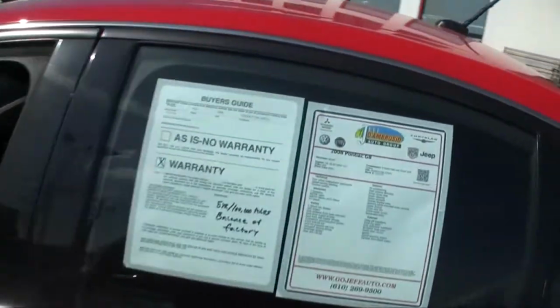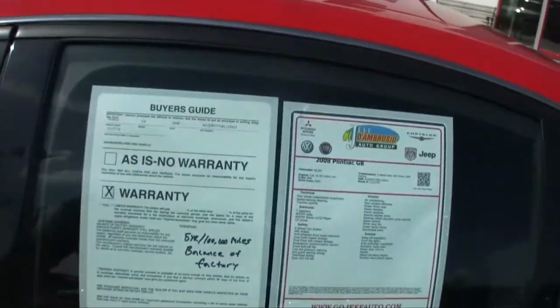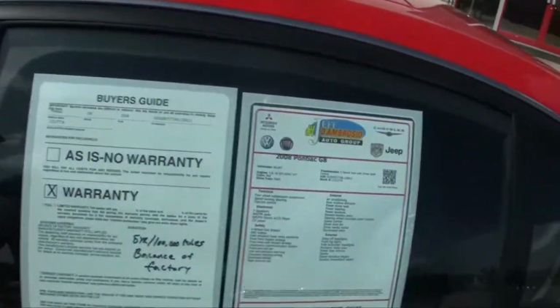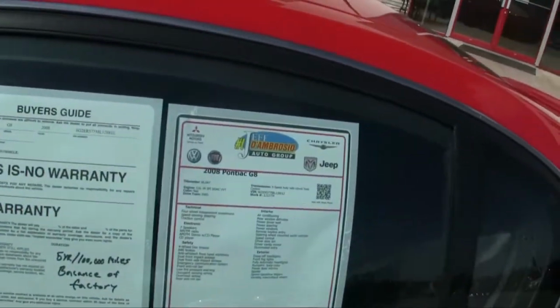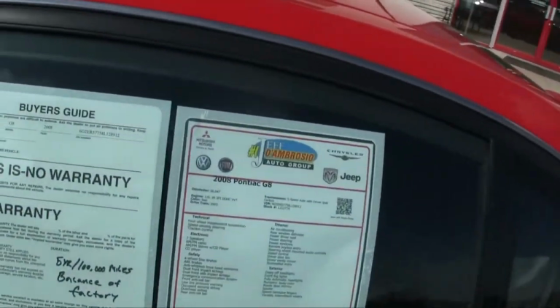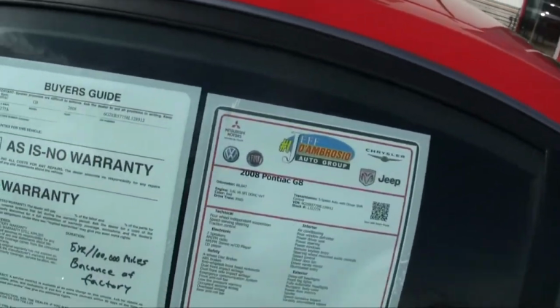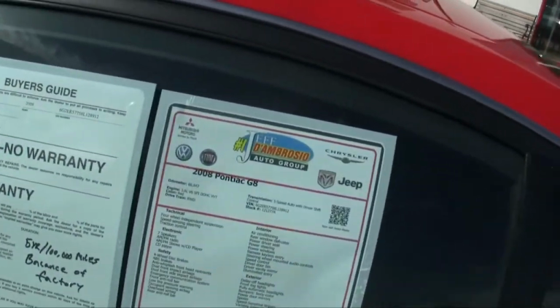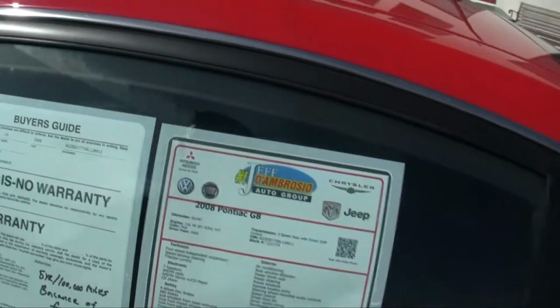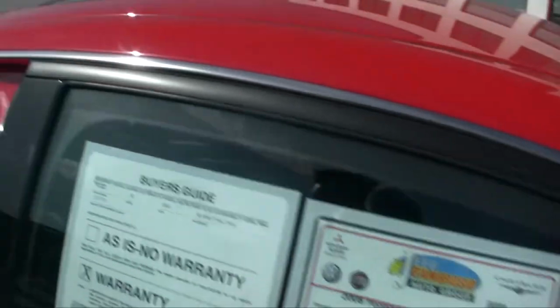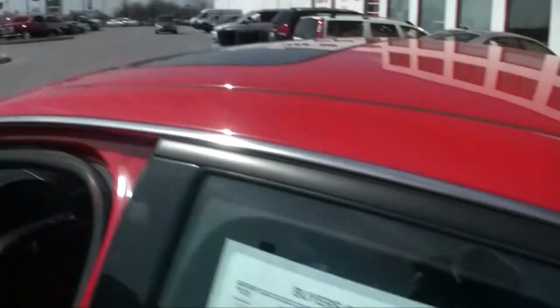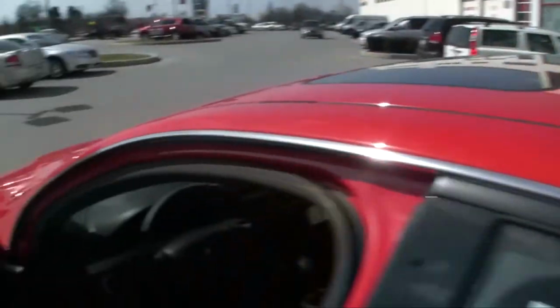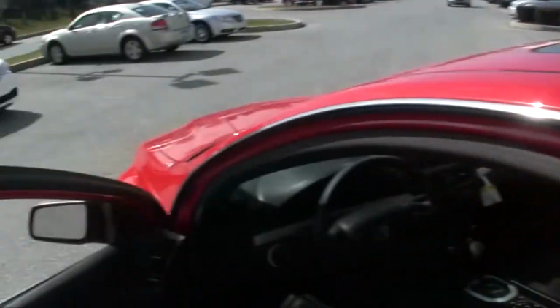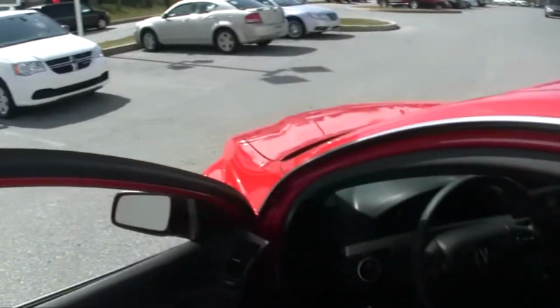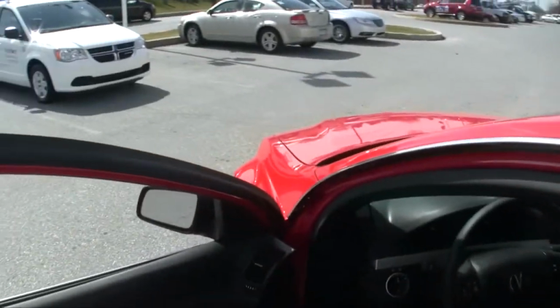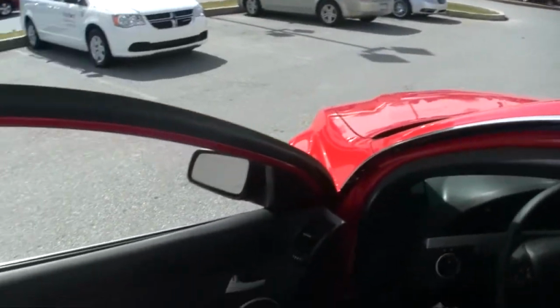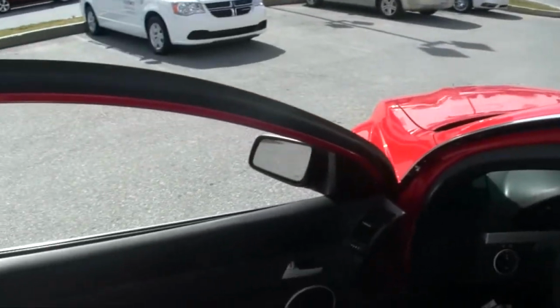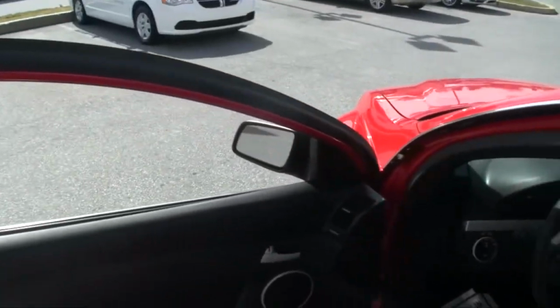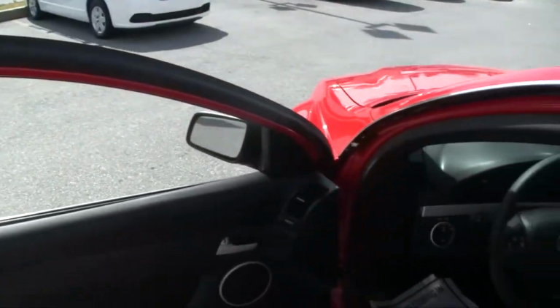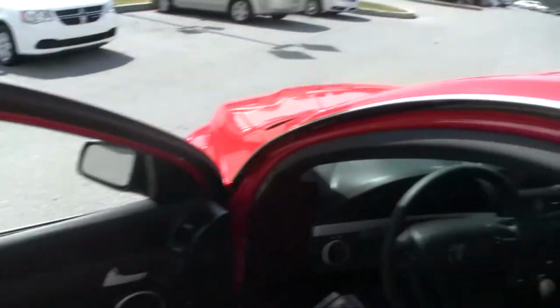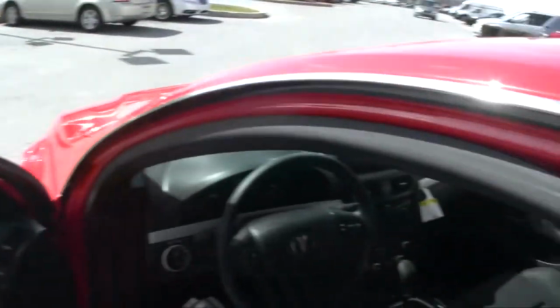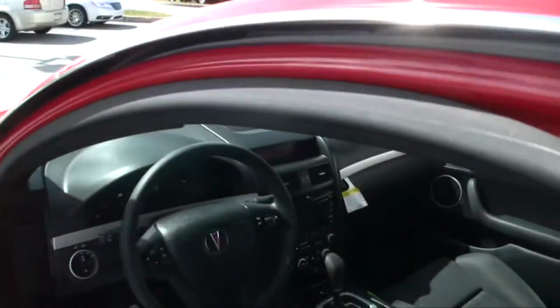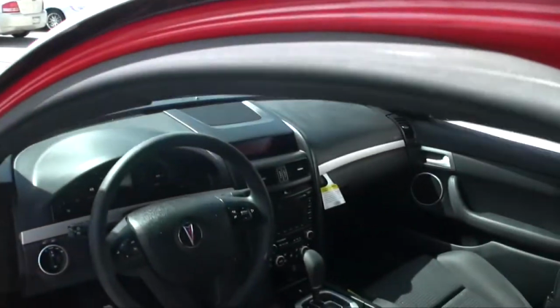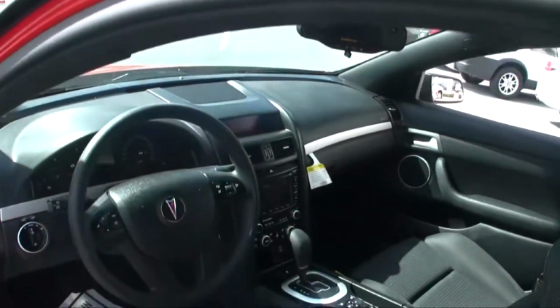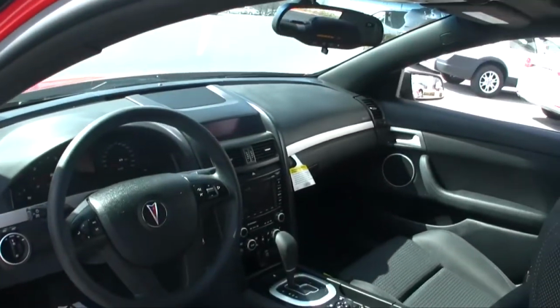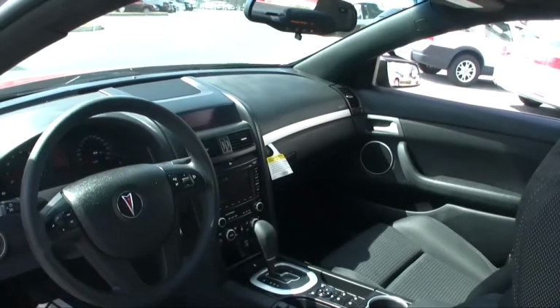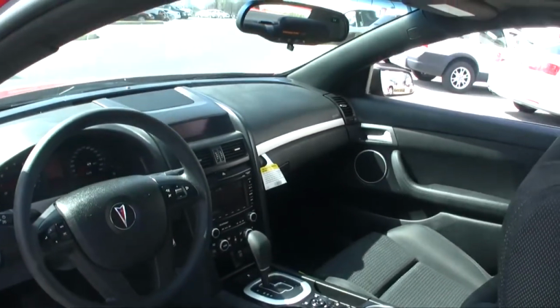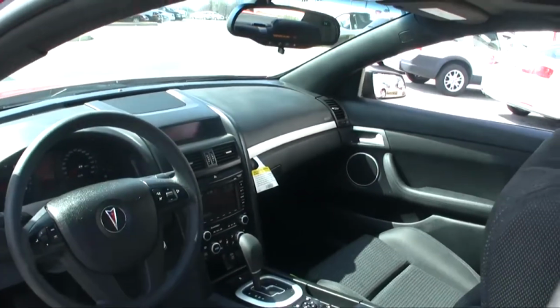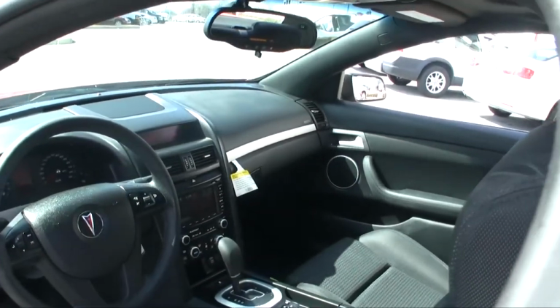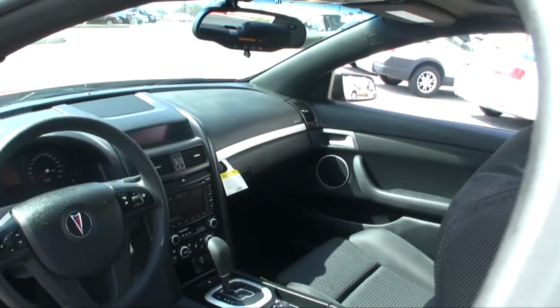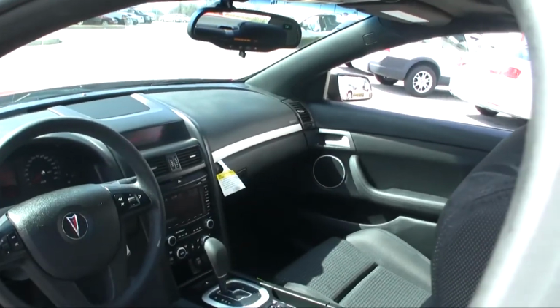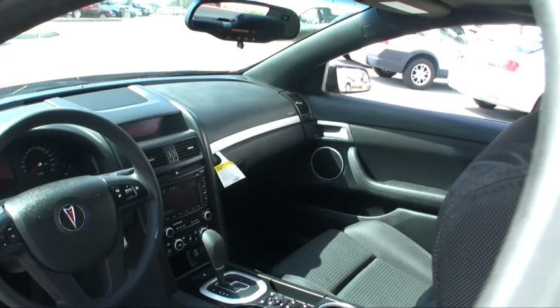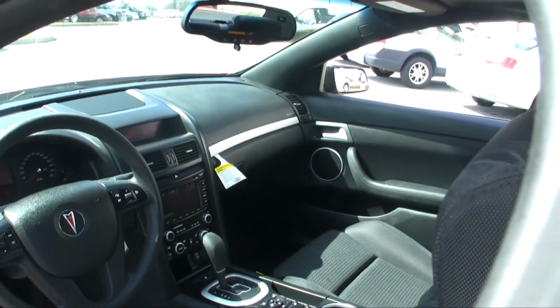There's a five-year, 100,000-mile powertrain warranty that you get when you buy this vehicle.